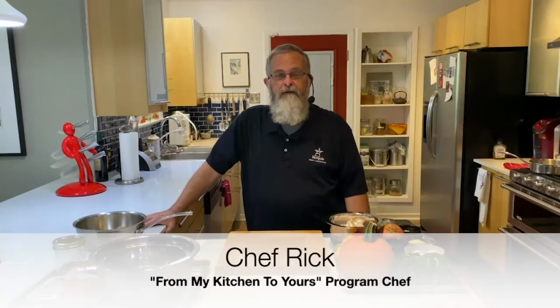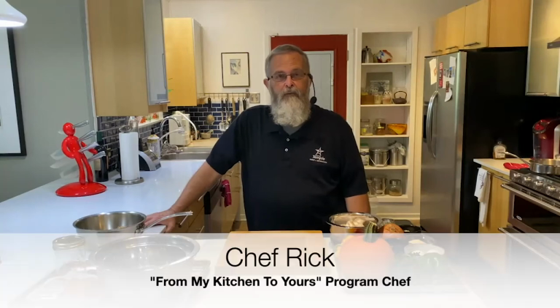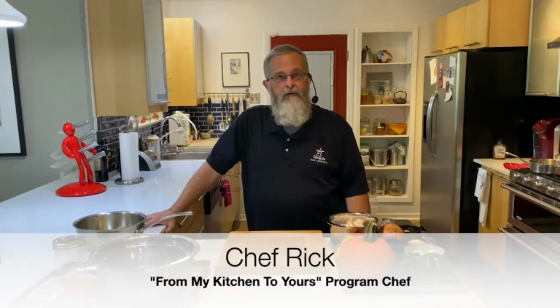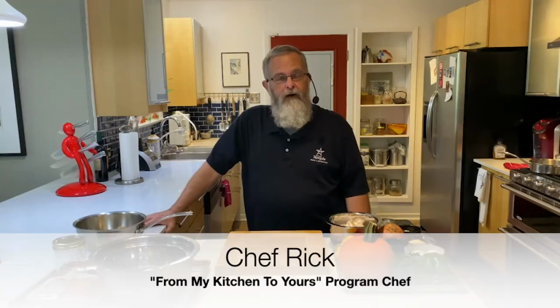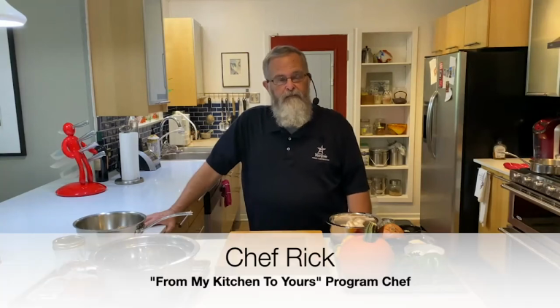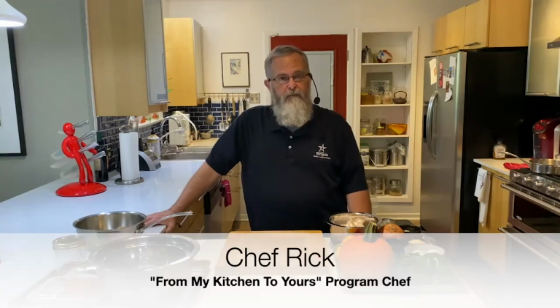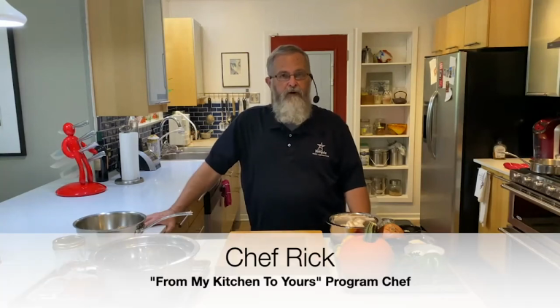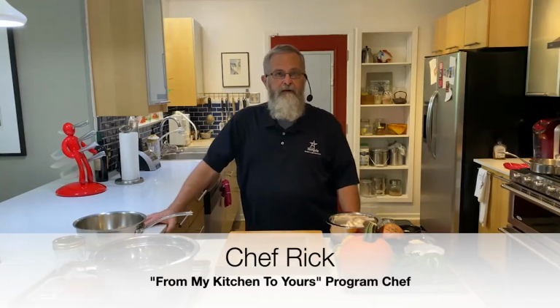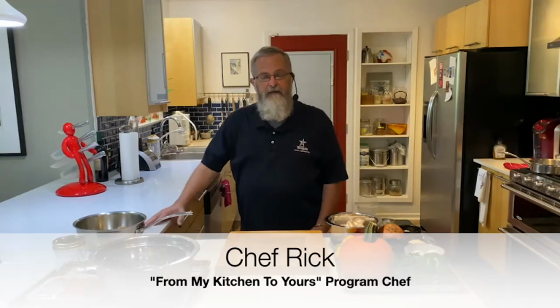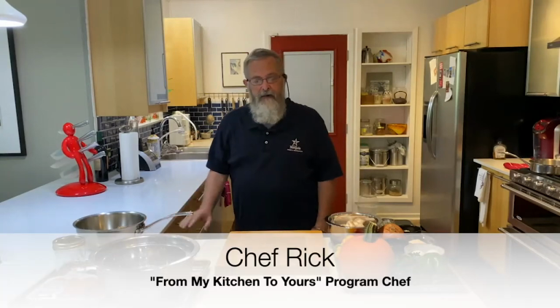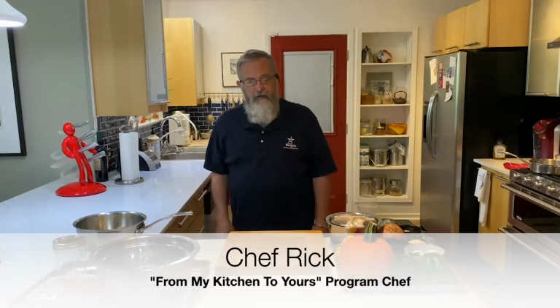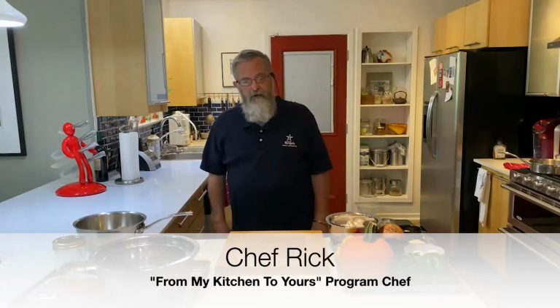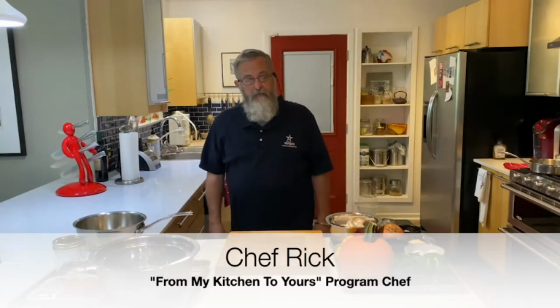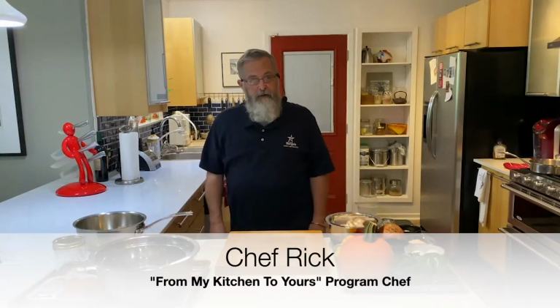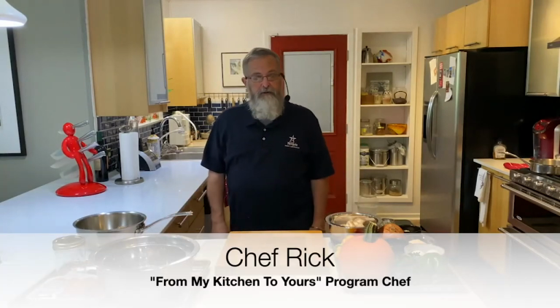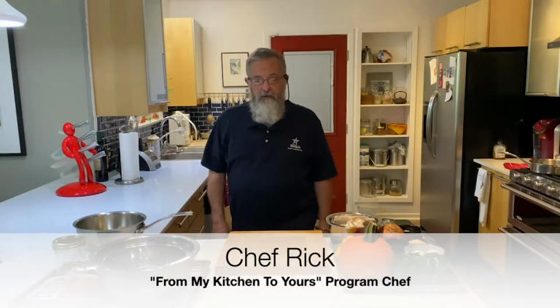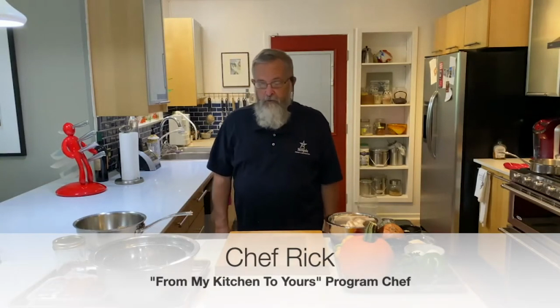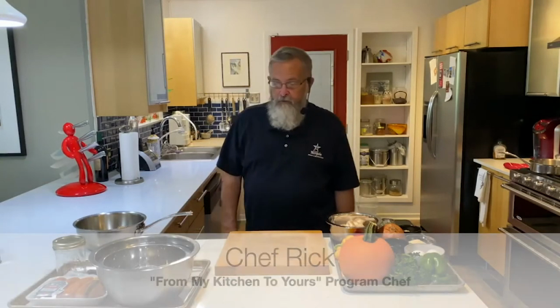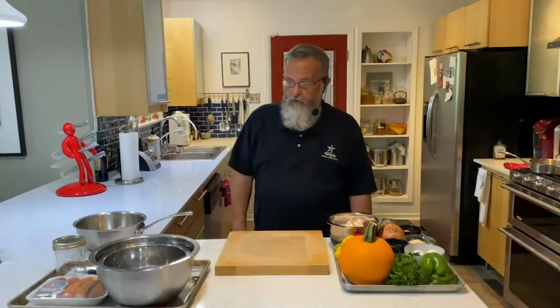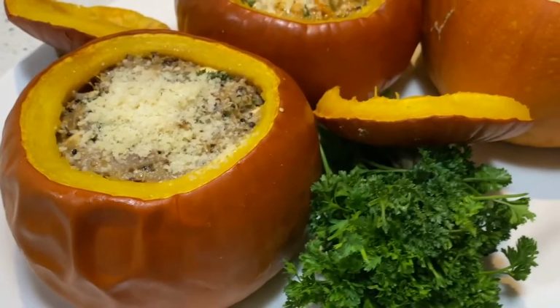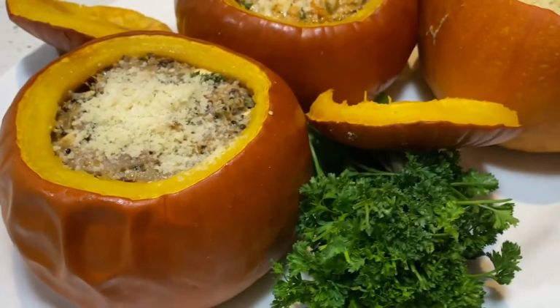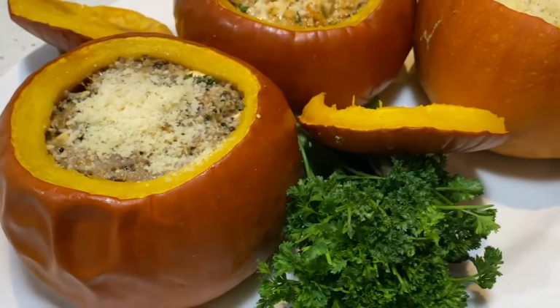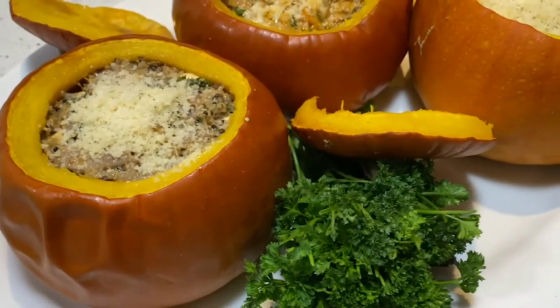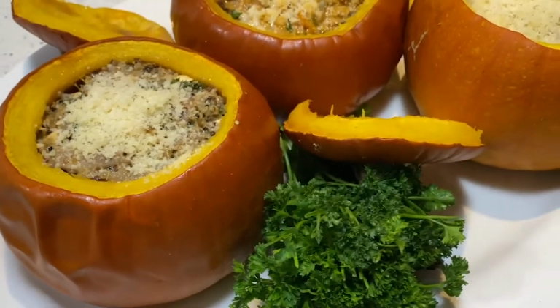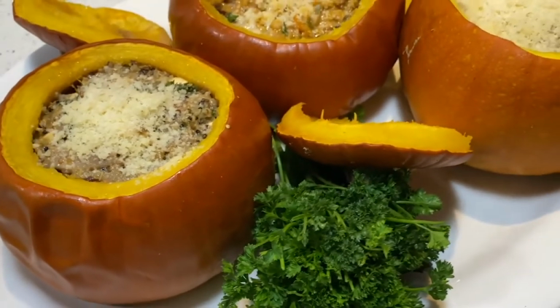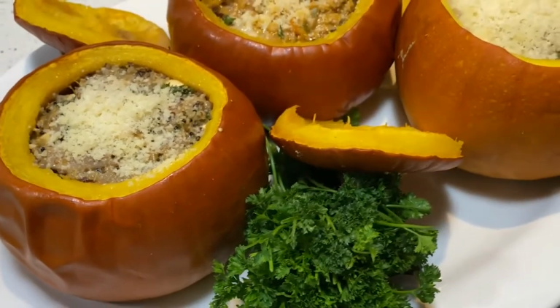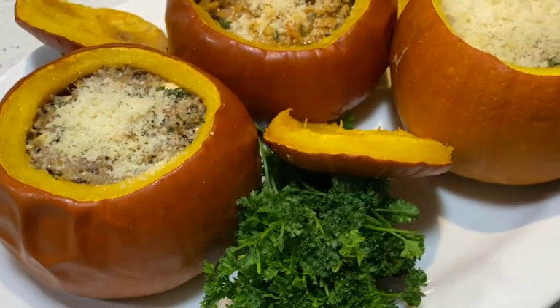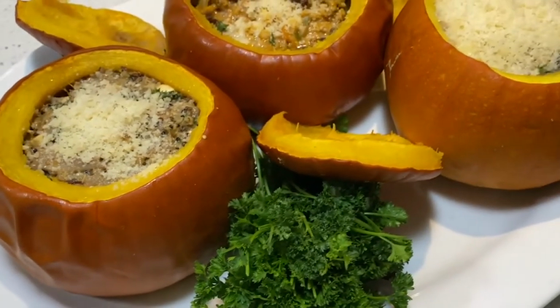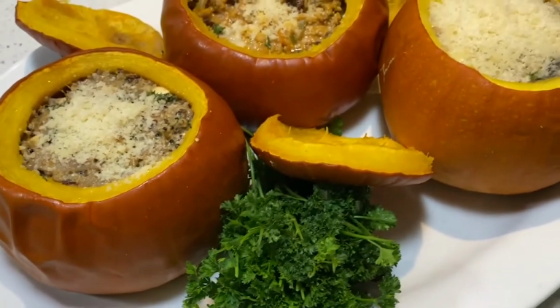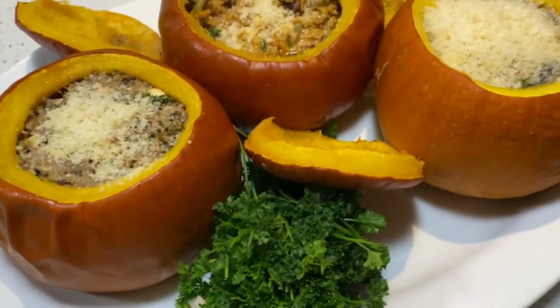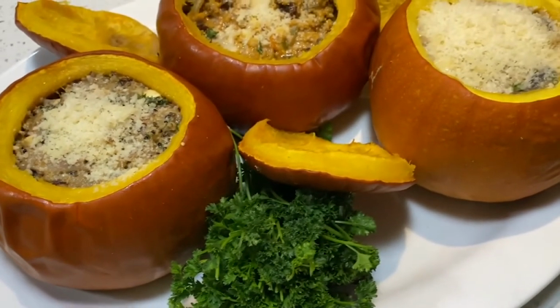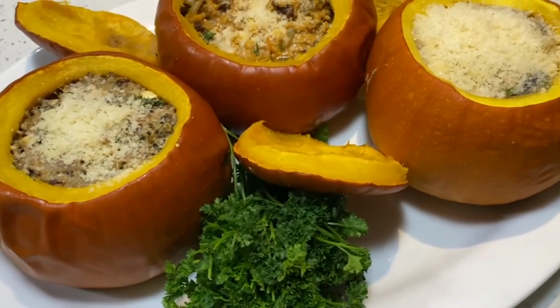Welcome, I'm Shep Rick, and today we're cooking from my kitchen to yours. We're going to do a sausage and rice stuffed pumpkin.